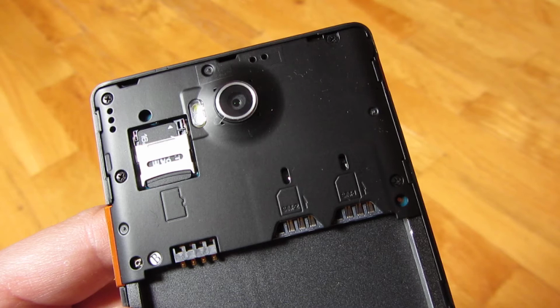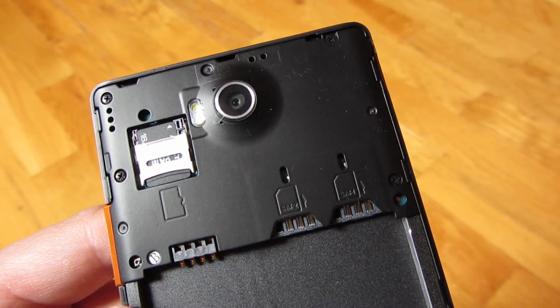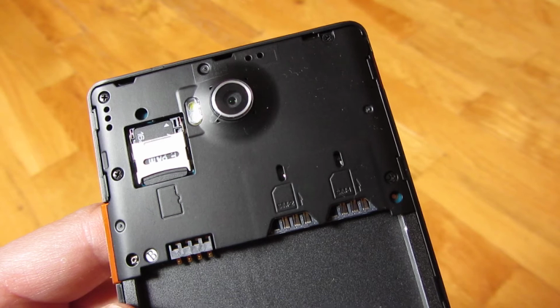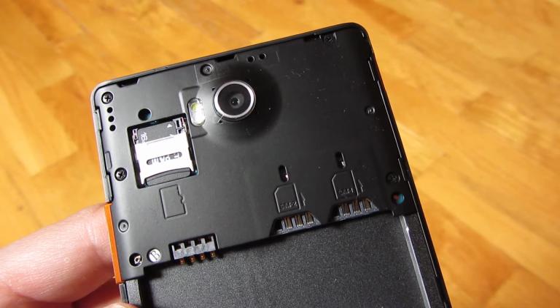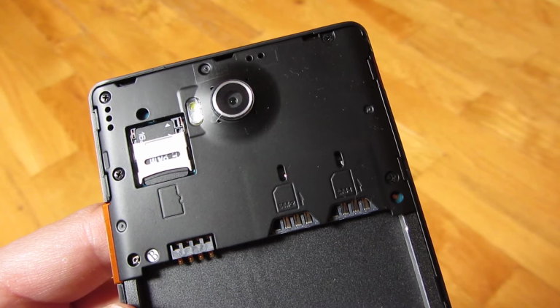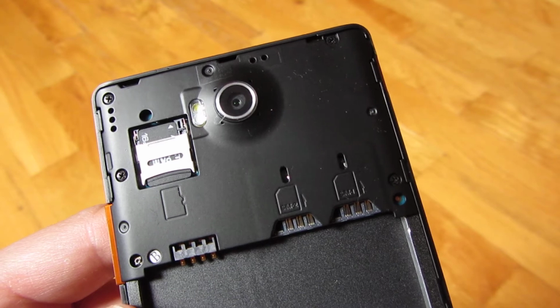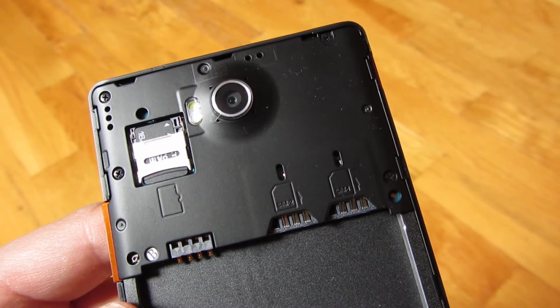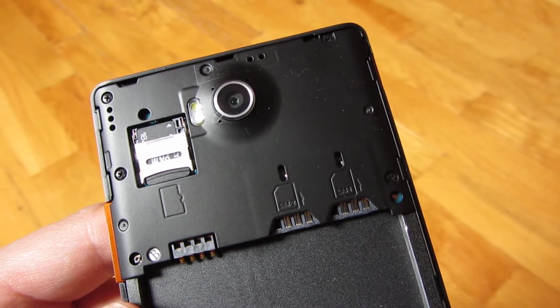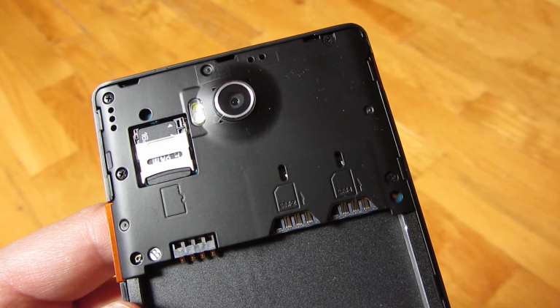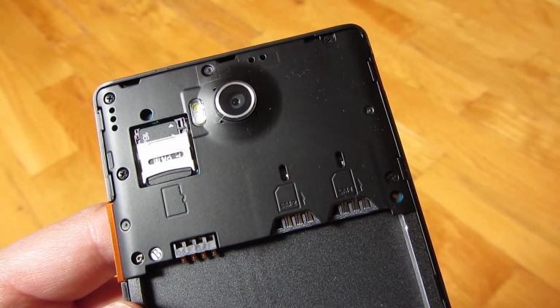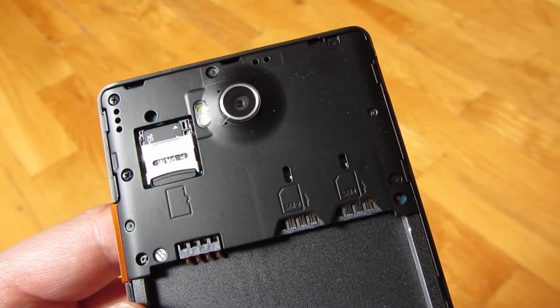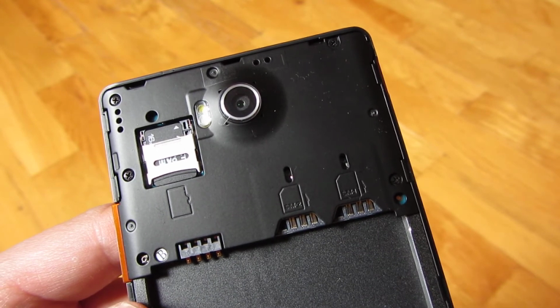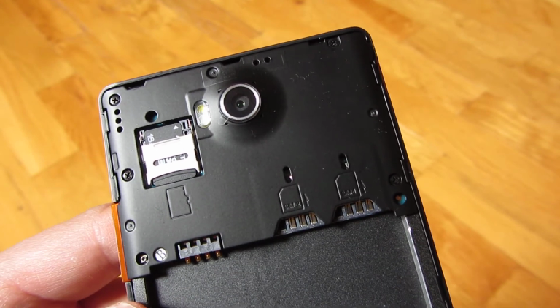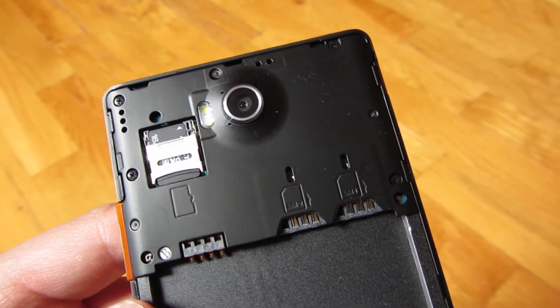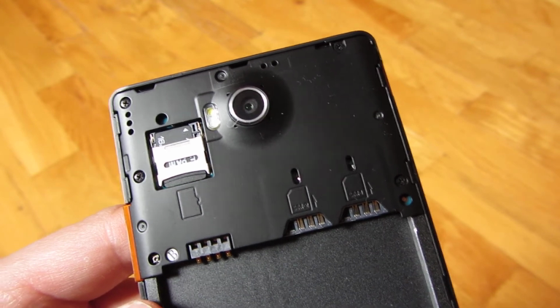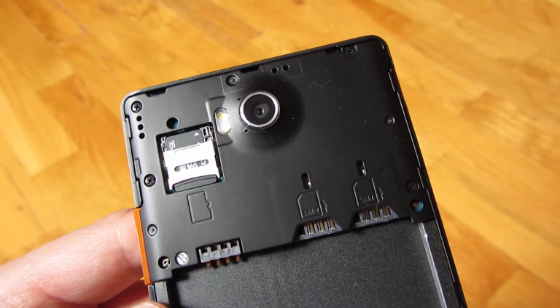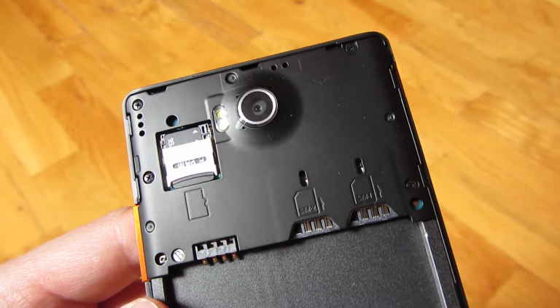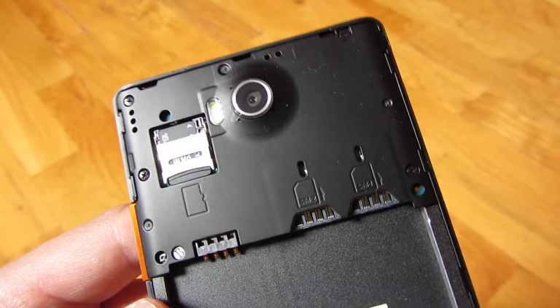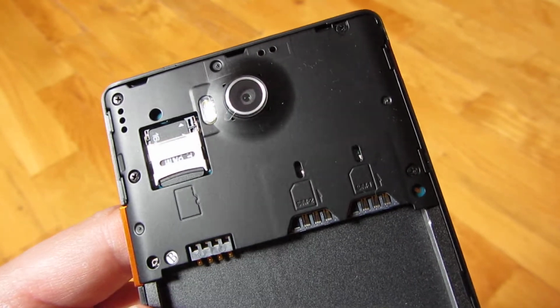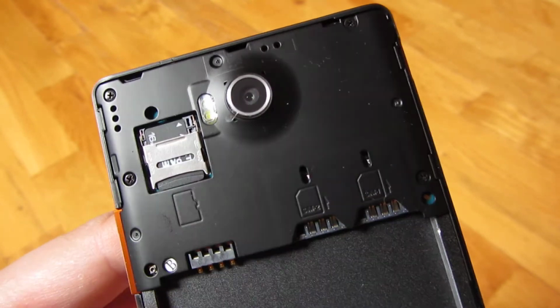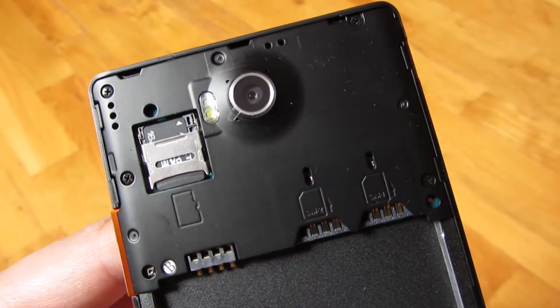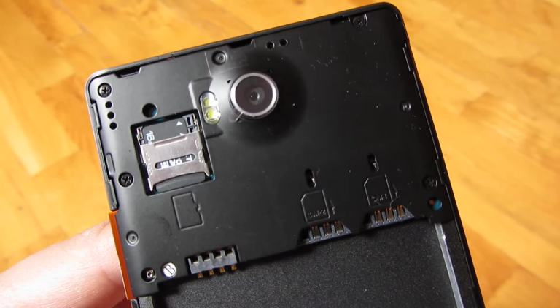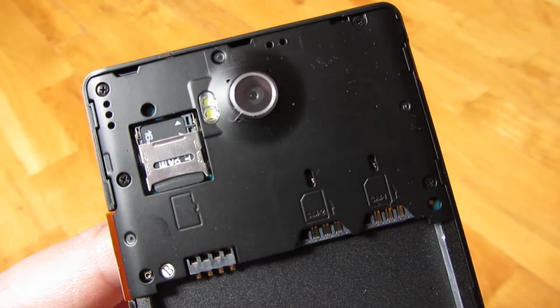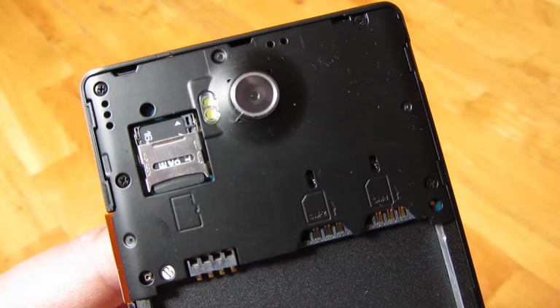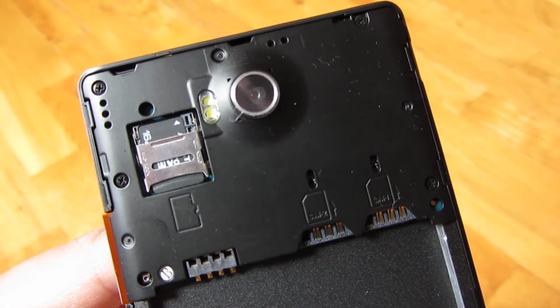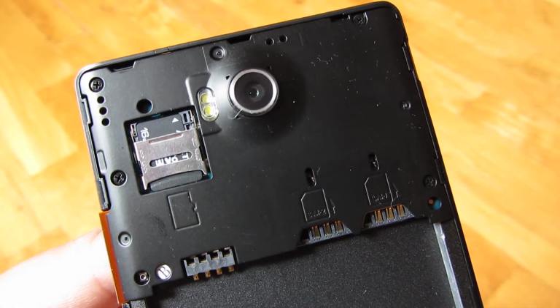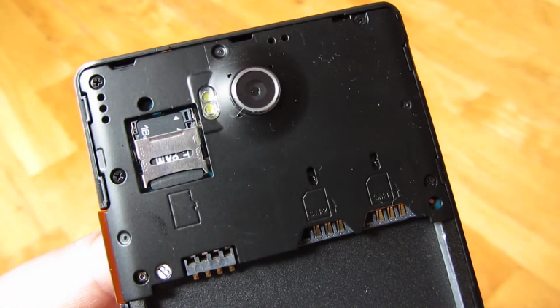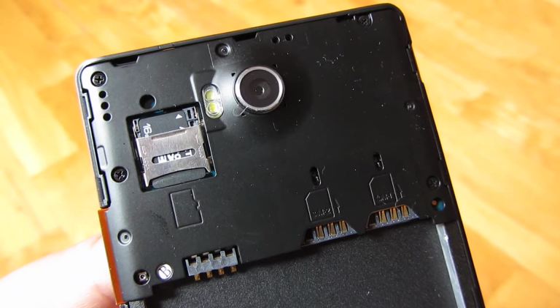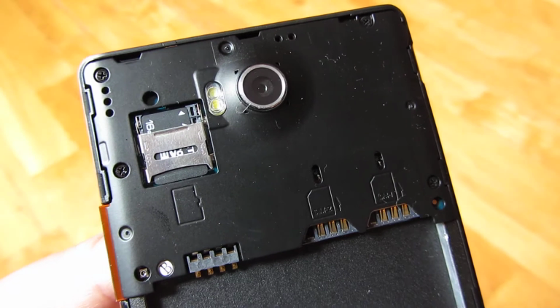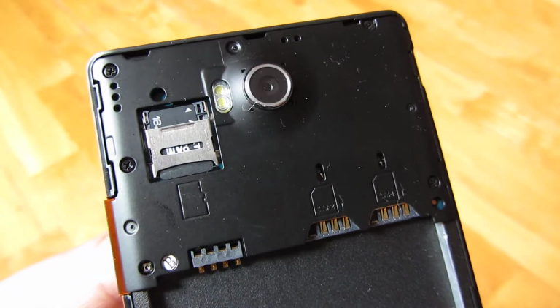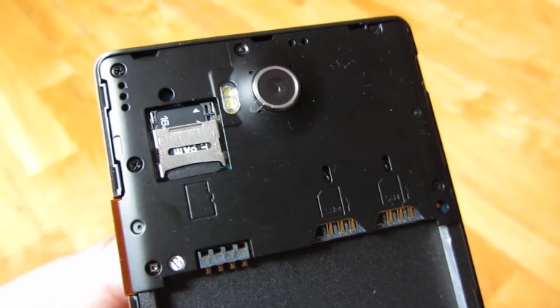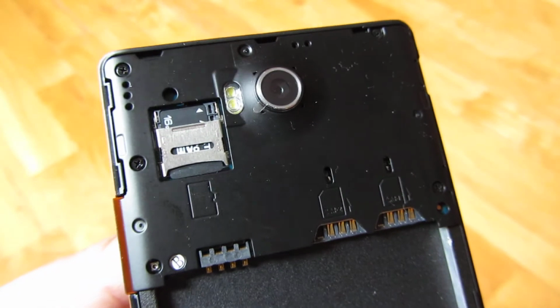Hi, so this is the back of the BLU Life 8 XL and I want to show you how to open the microSD card hatch.